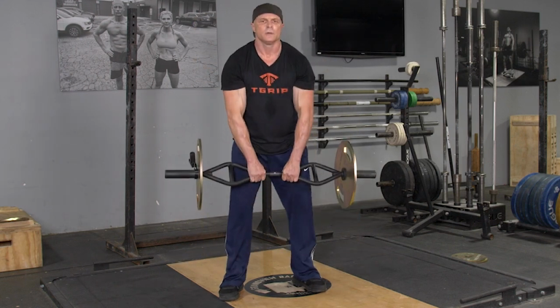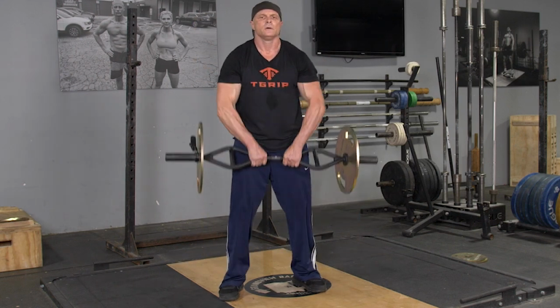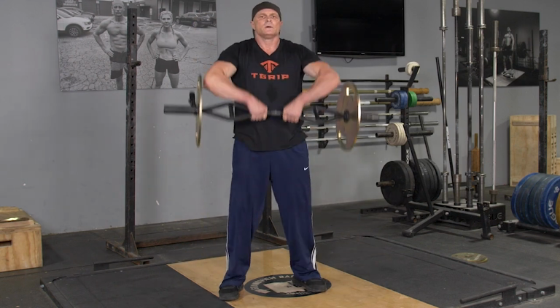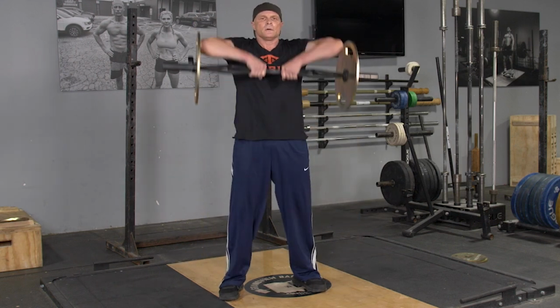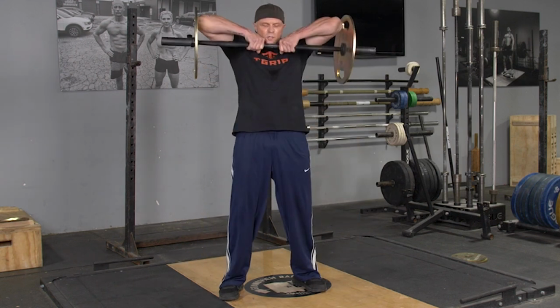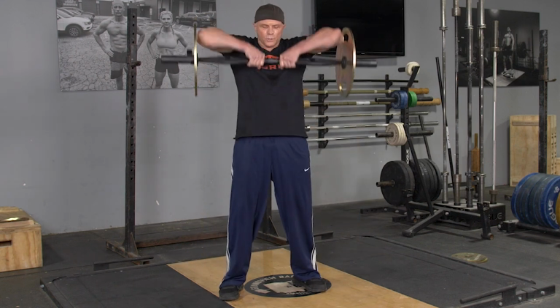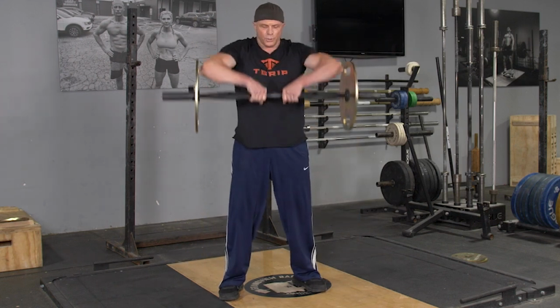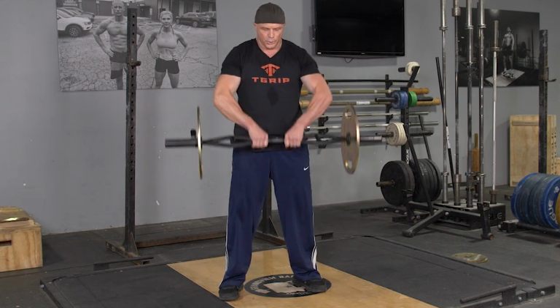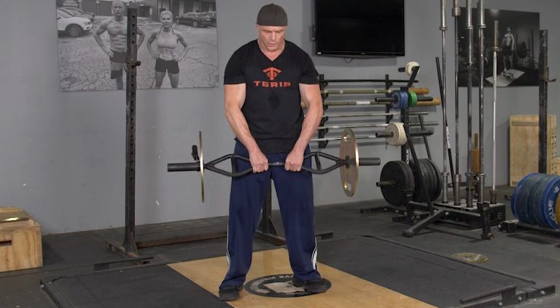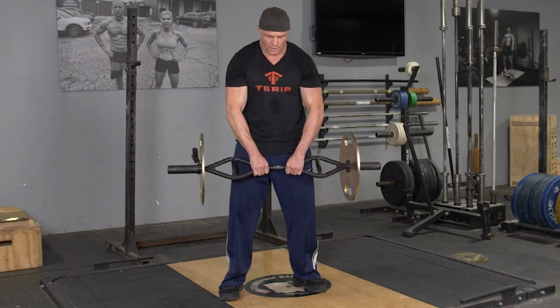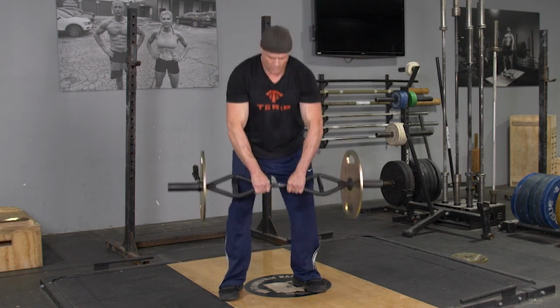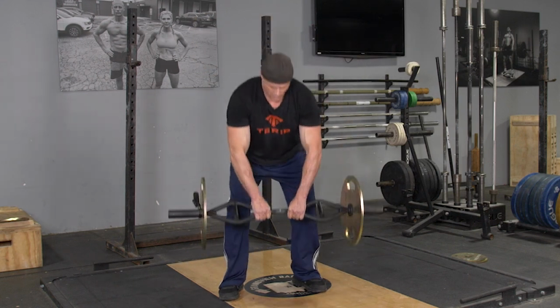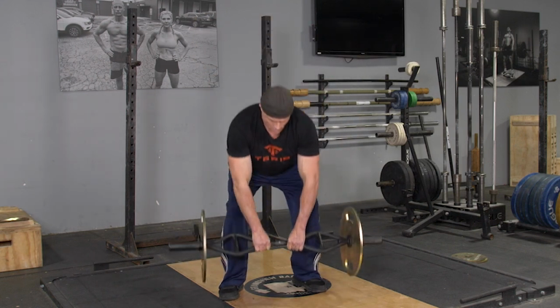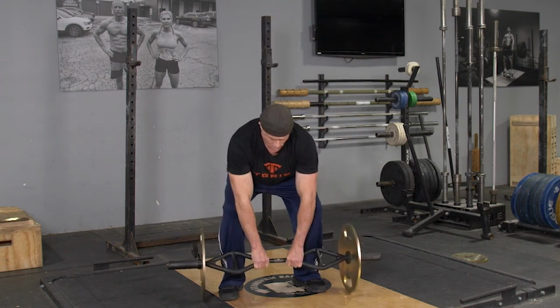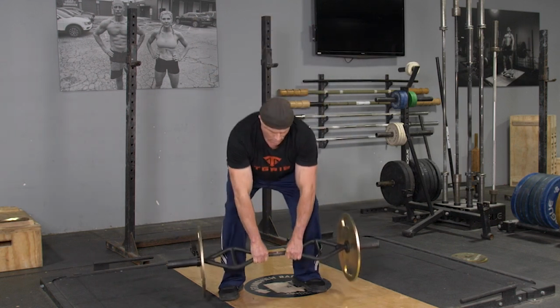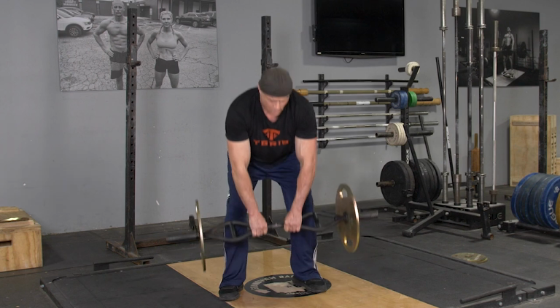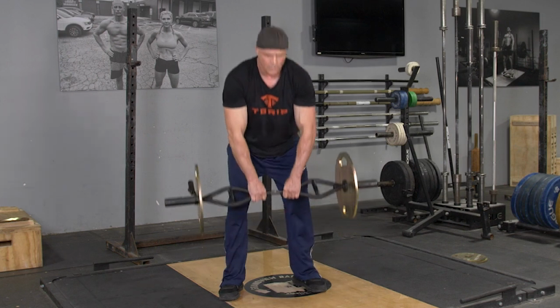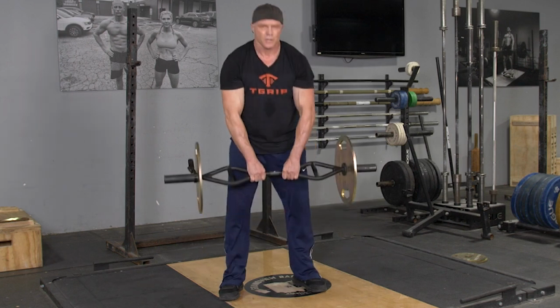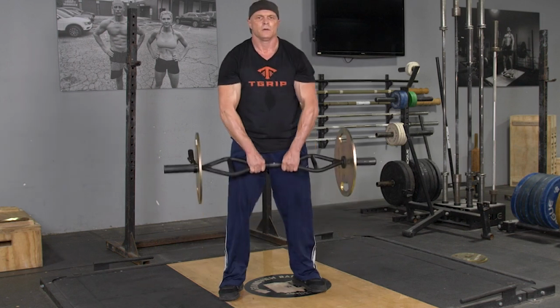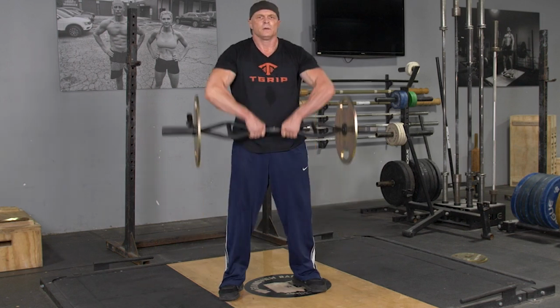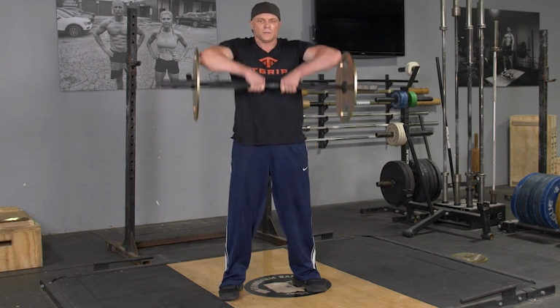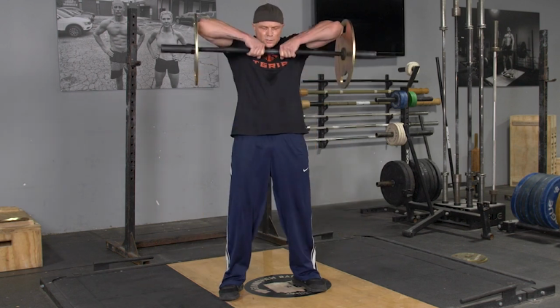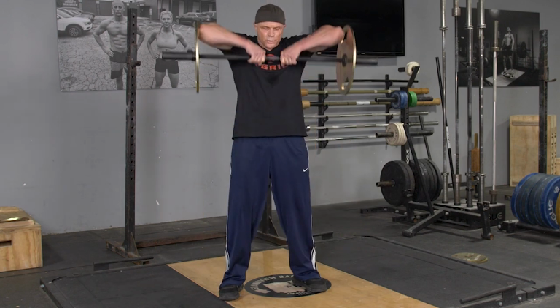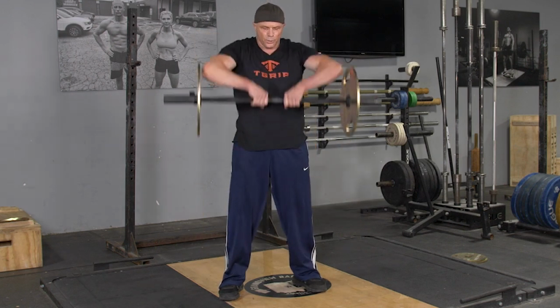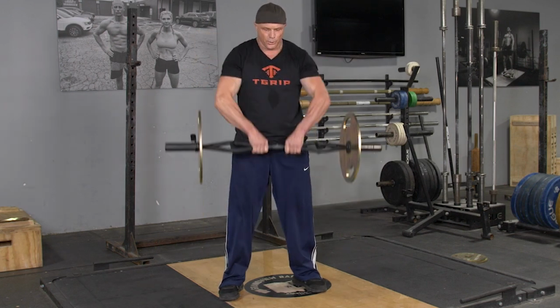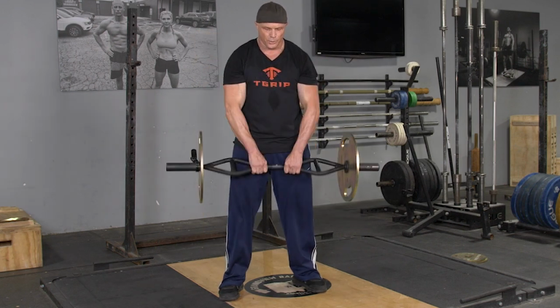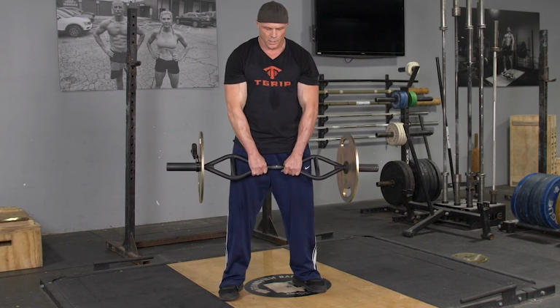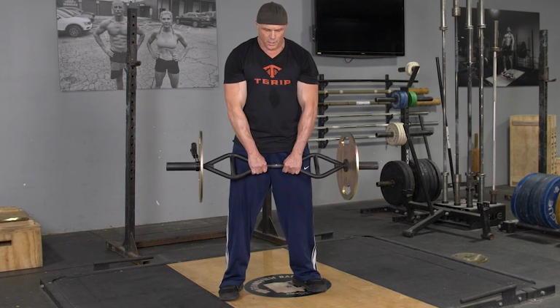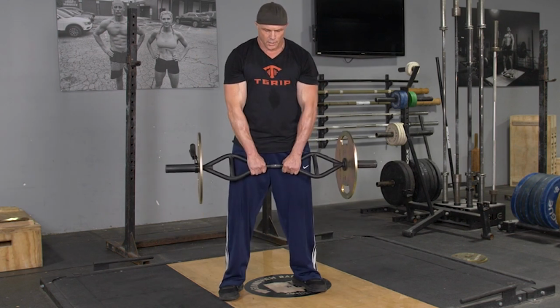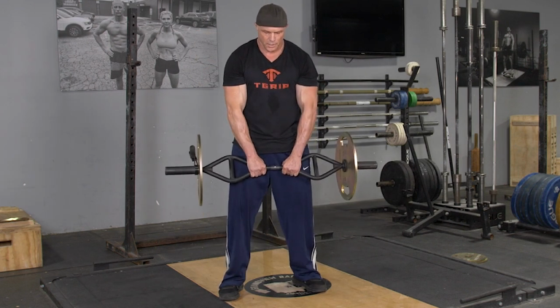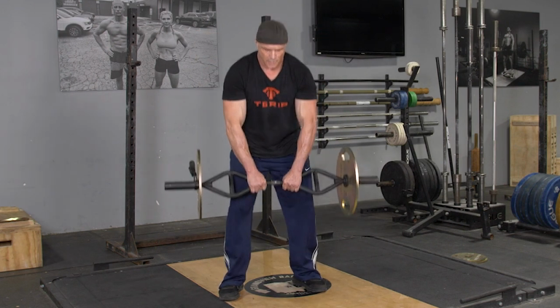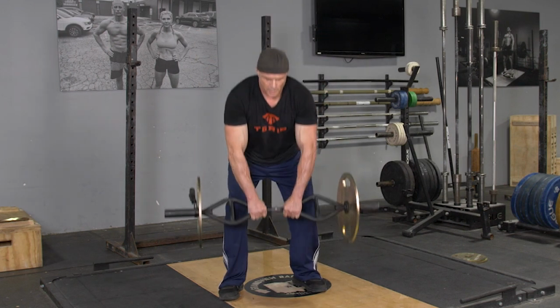Stand back up, raise the bar up to your chin, and pull your elbows as high as you can in the upright row.